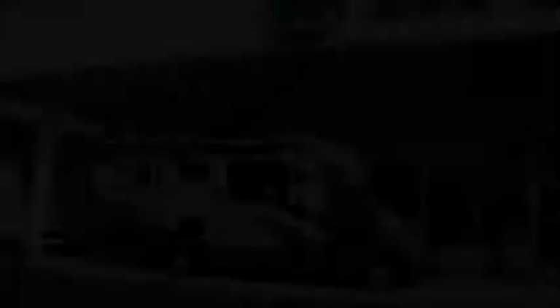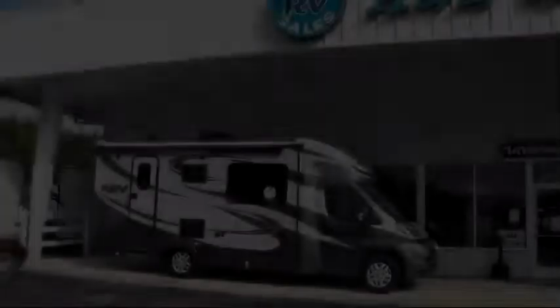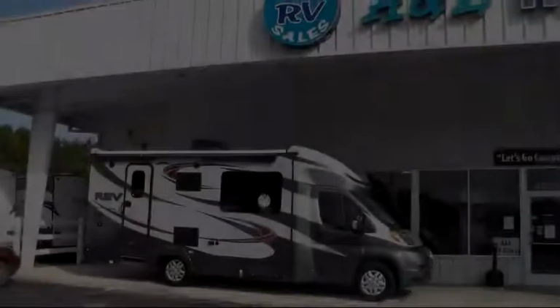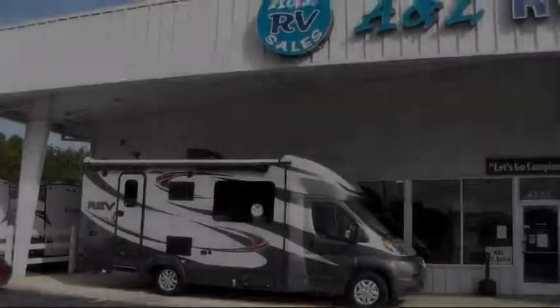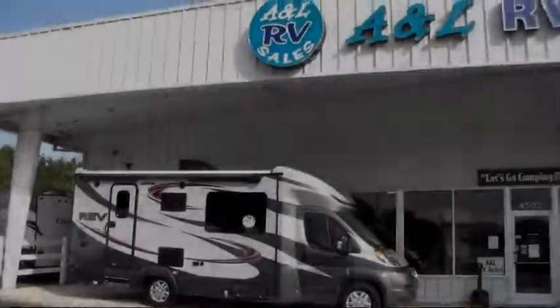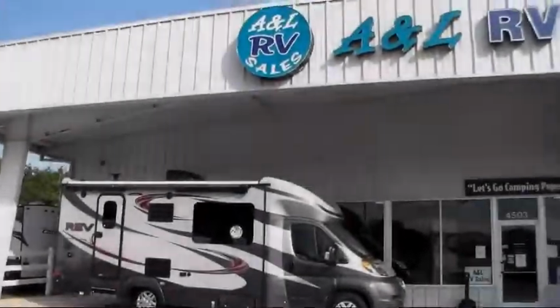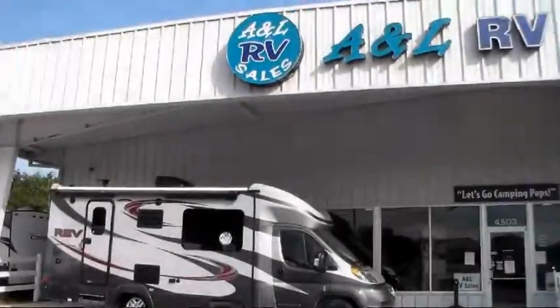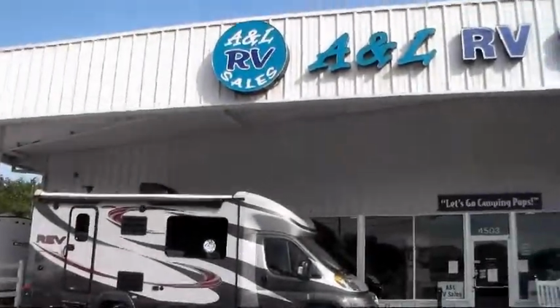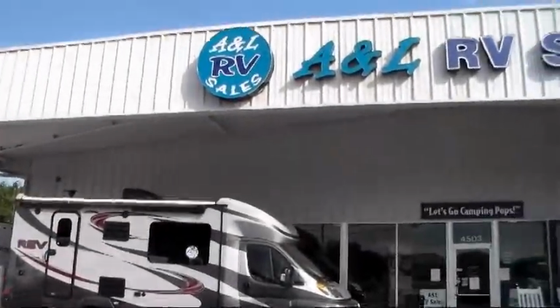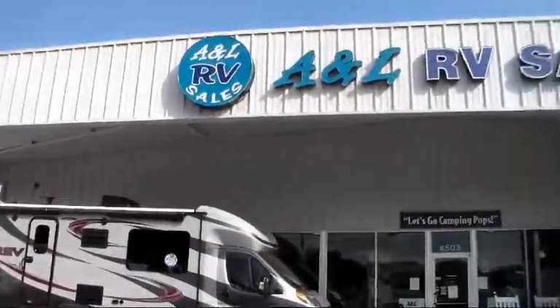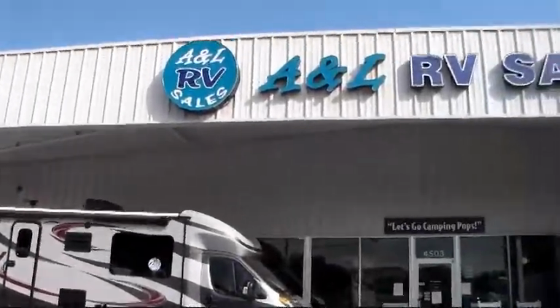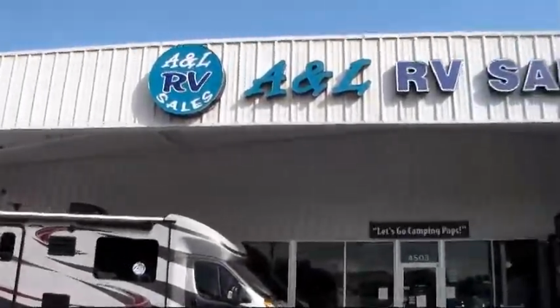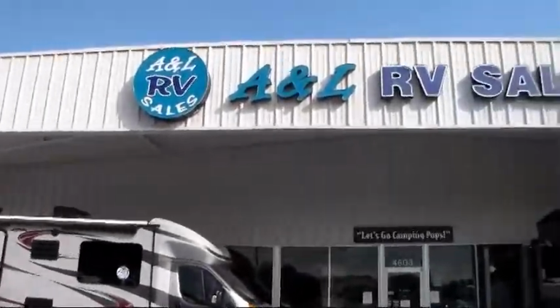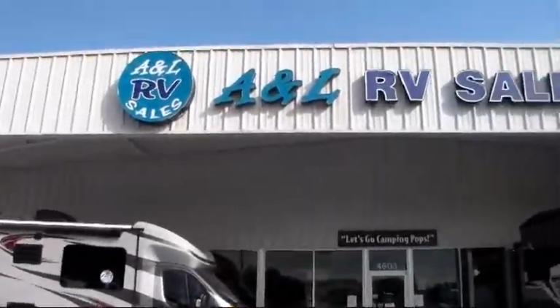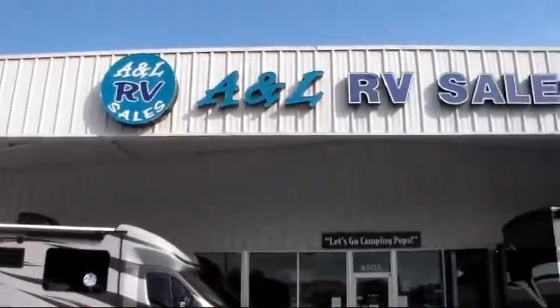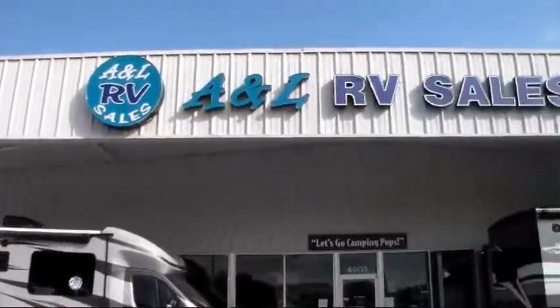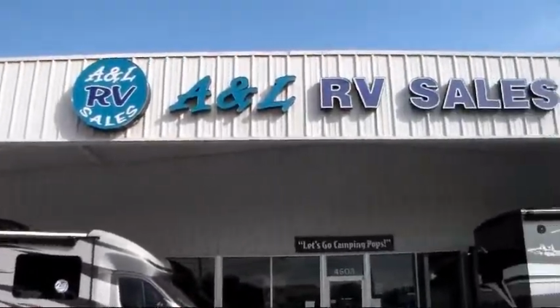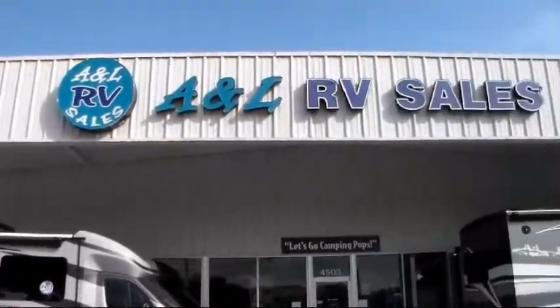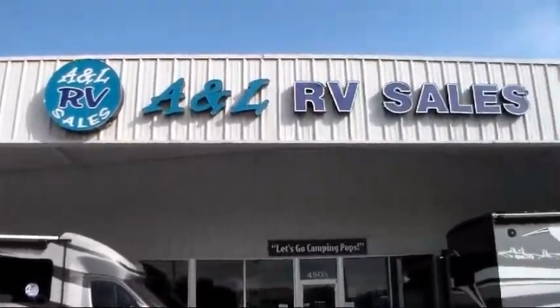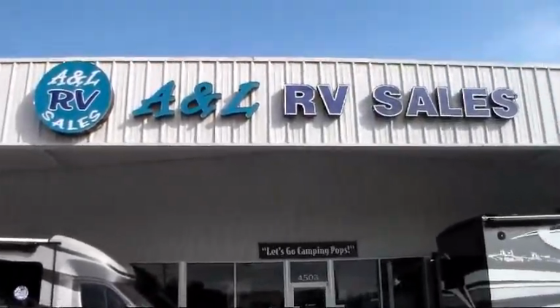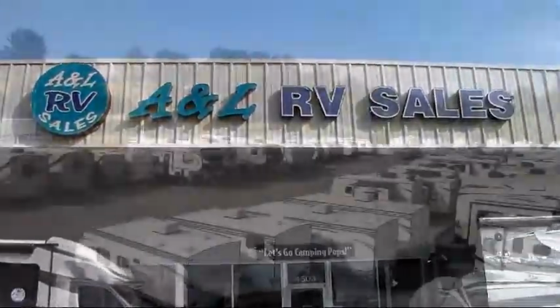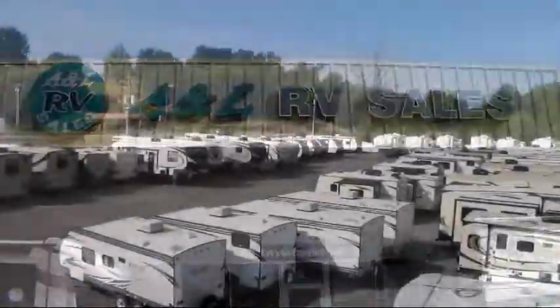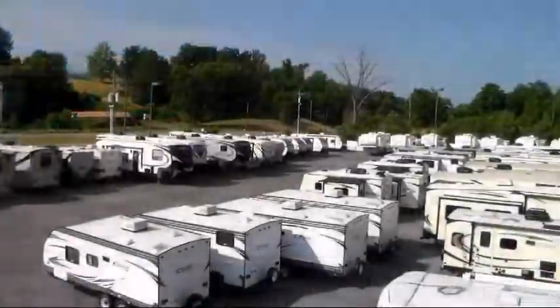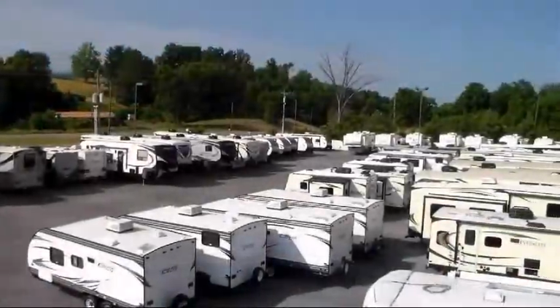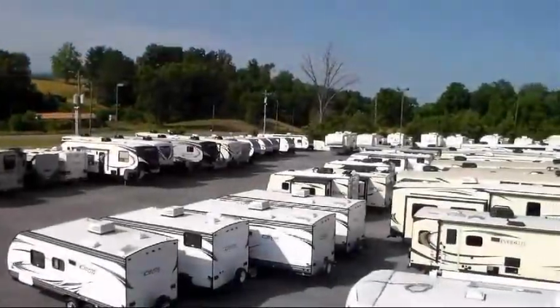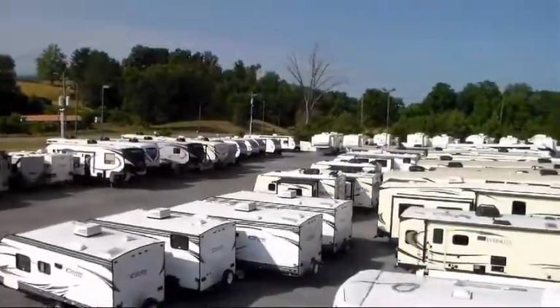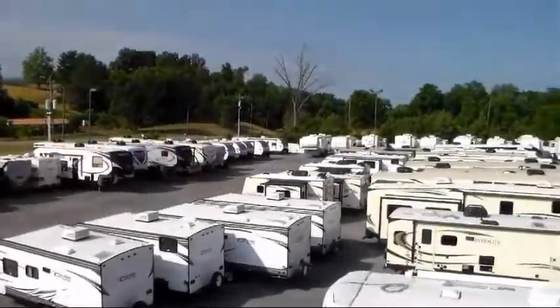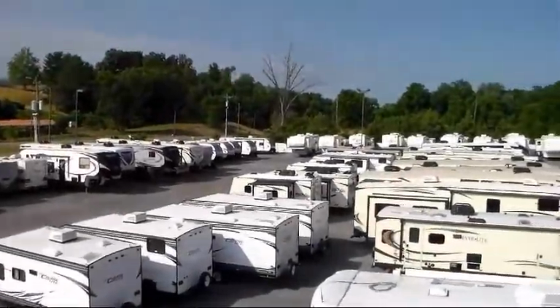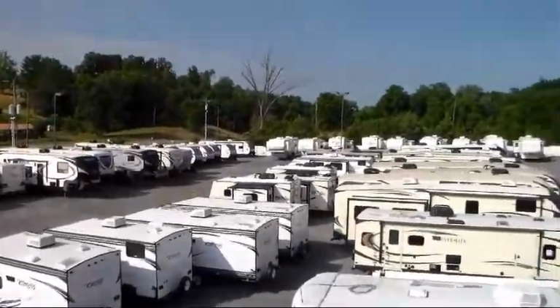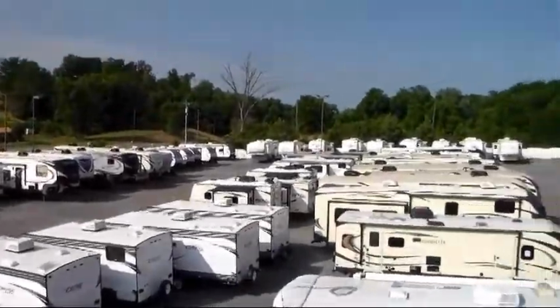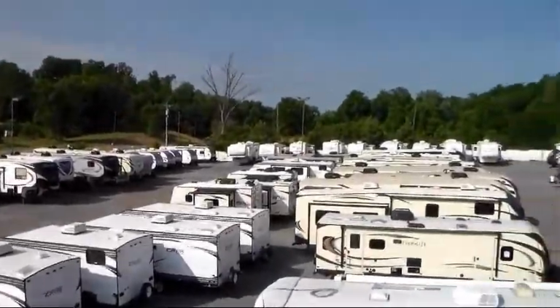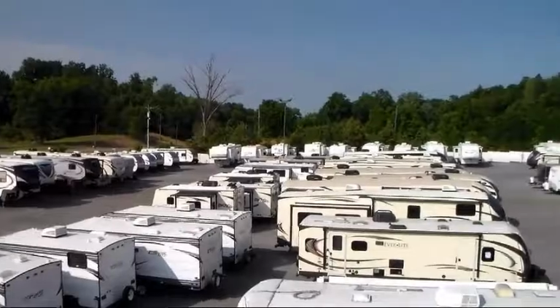Welcome to A&L RV Sales. Here's a look at one of our units from our Johnson City inventory.